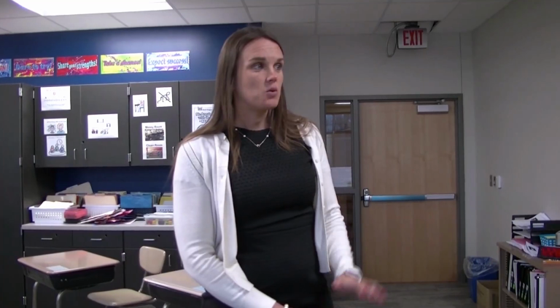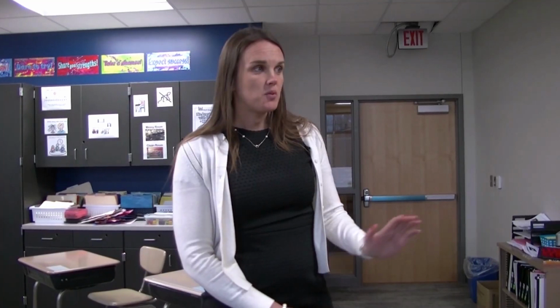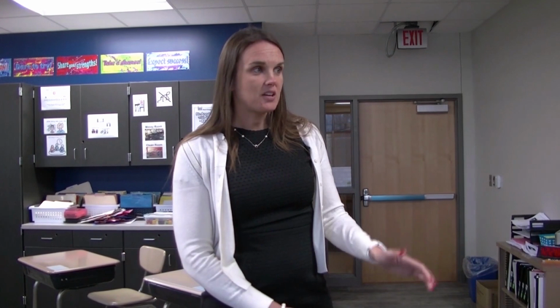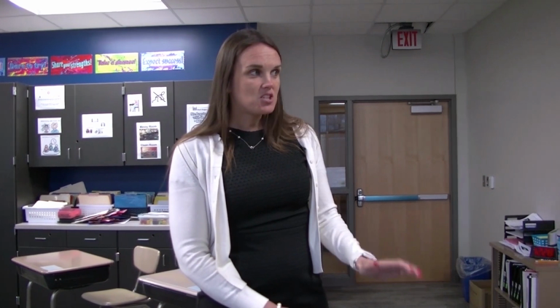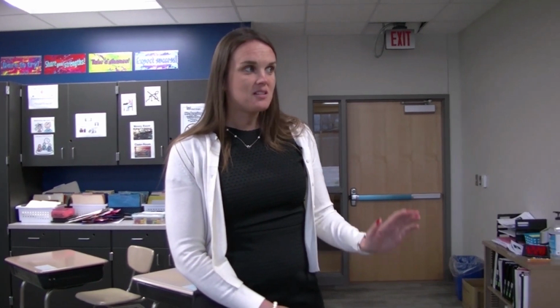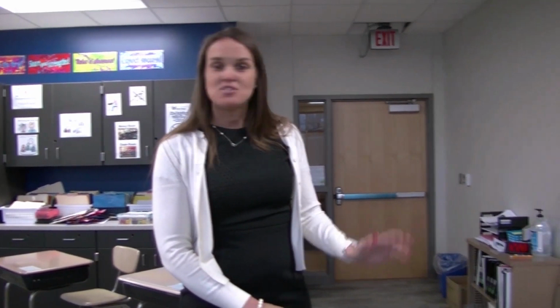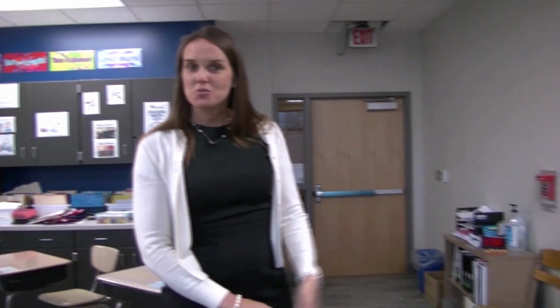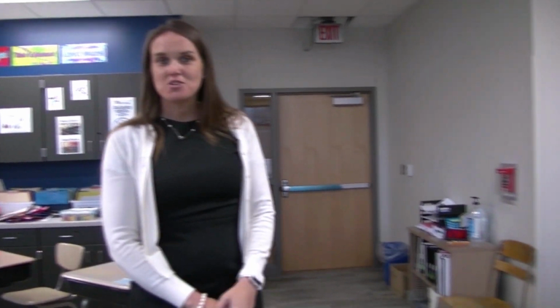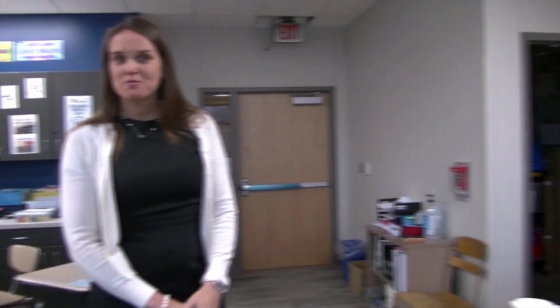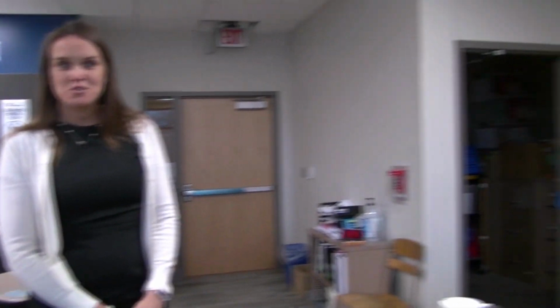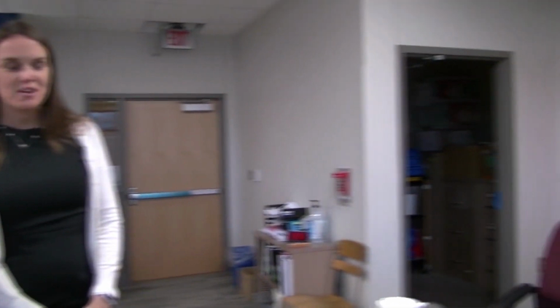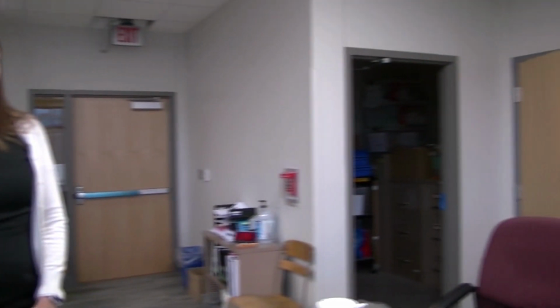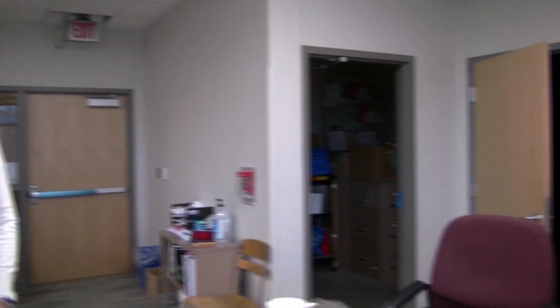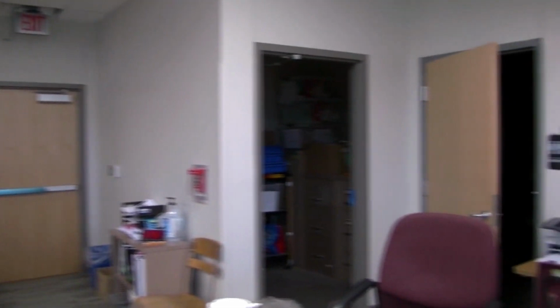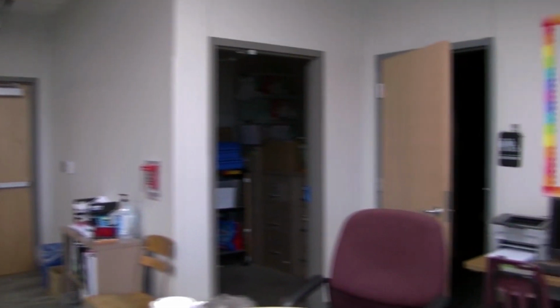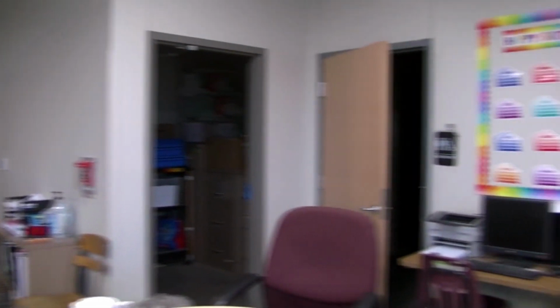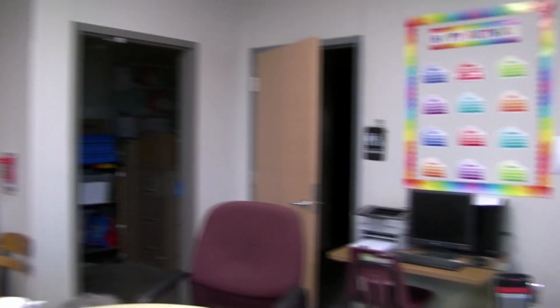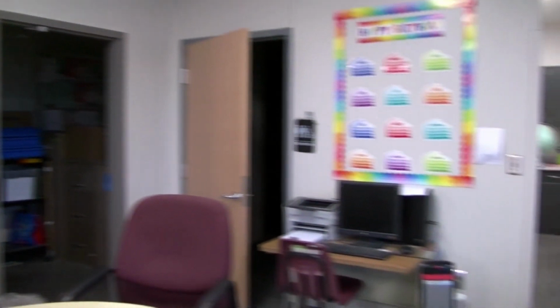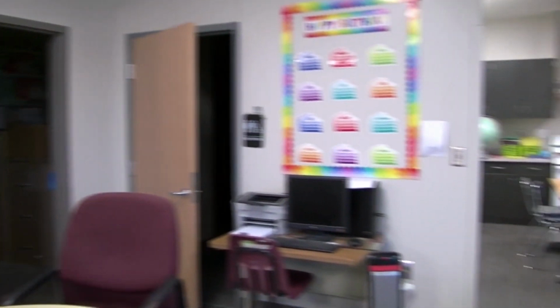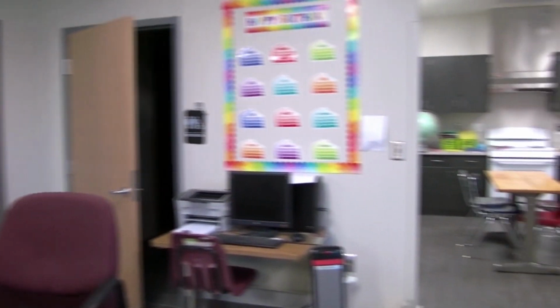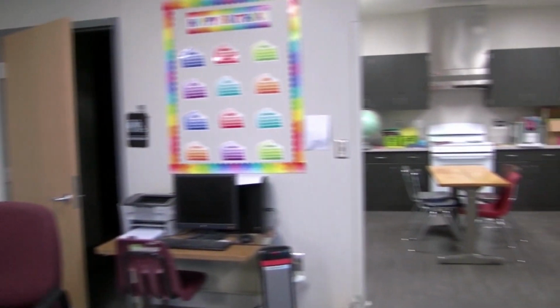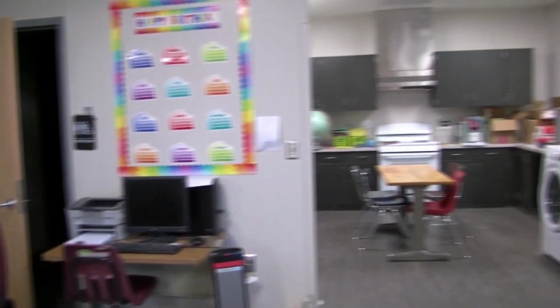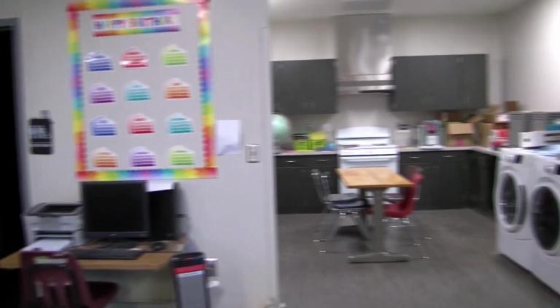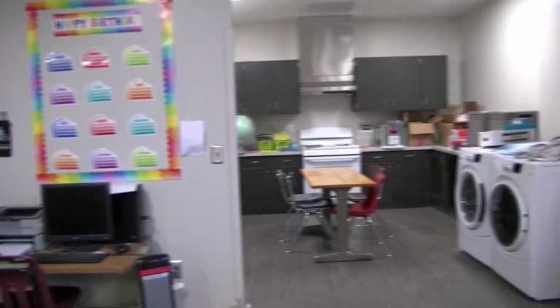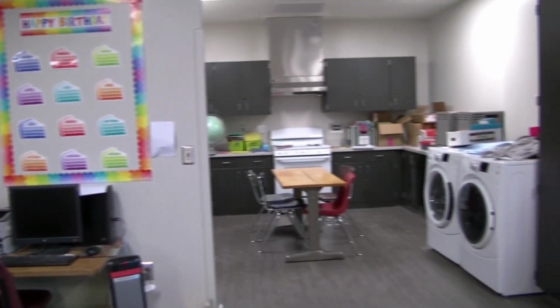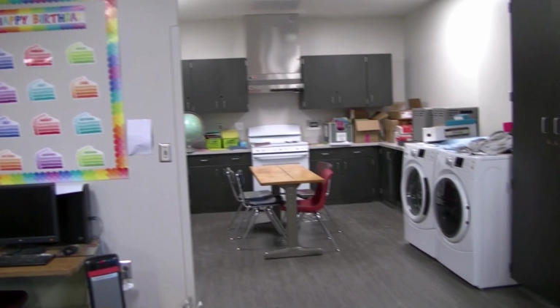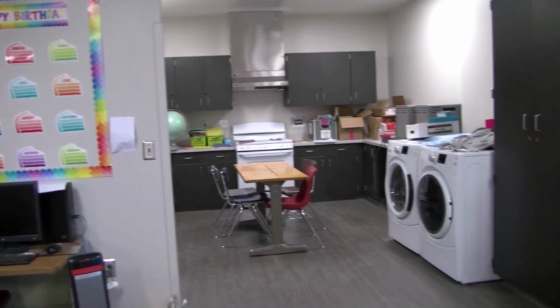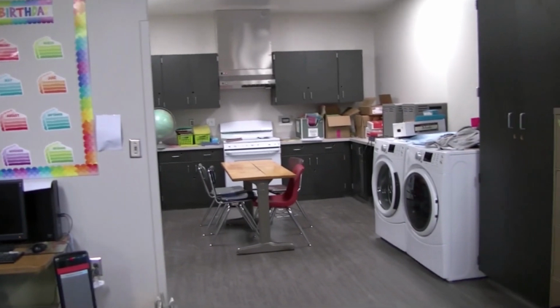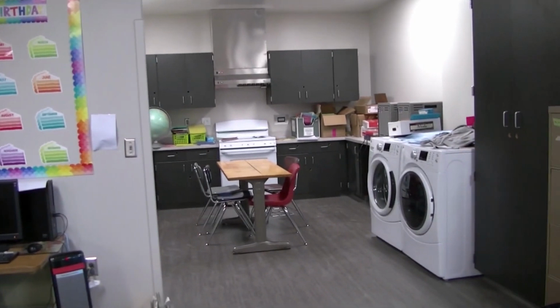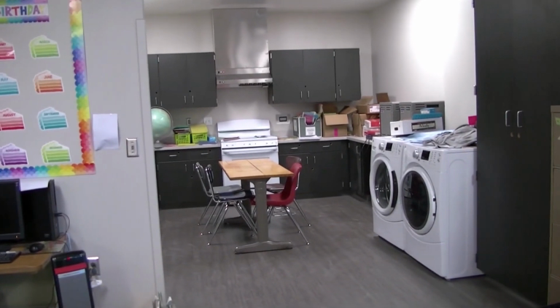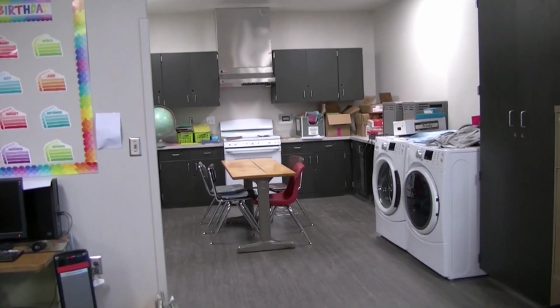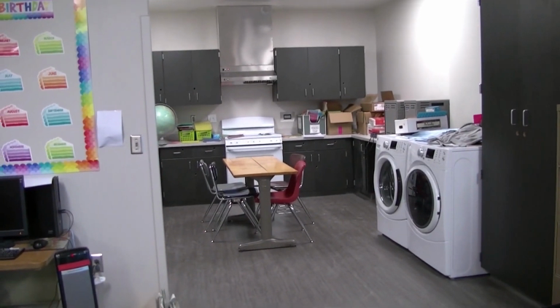It's equipped with a kitchen, dishwasher, refrigerator, oven, washer and dryer so that our students can also work through life skills.